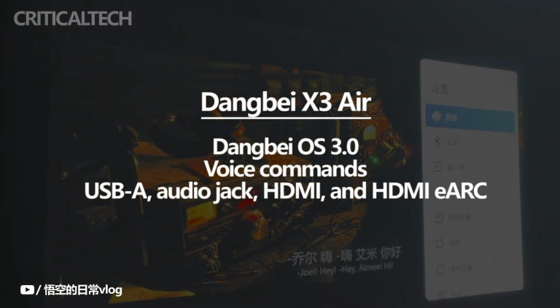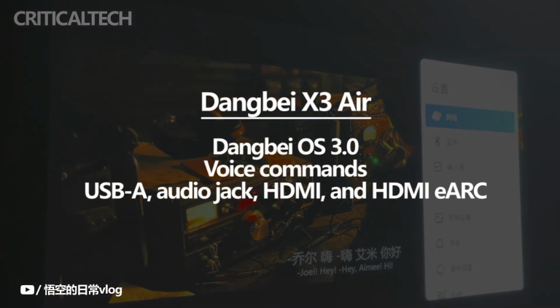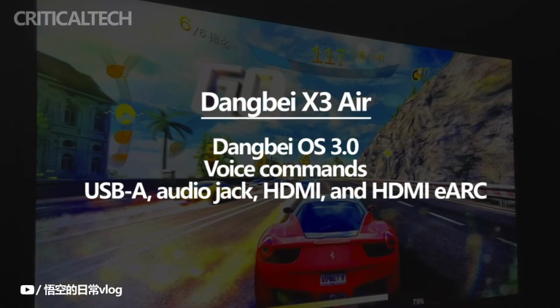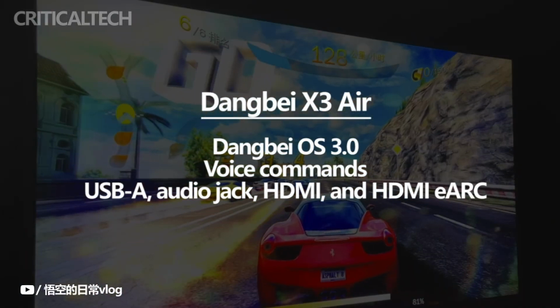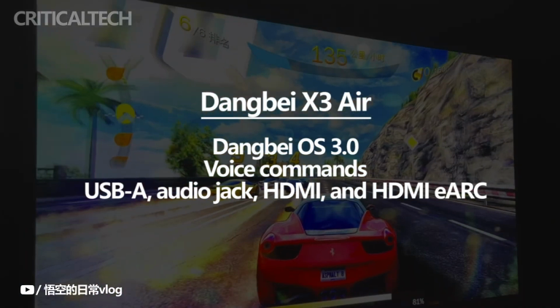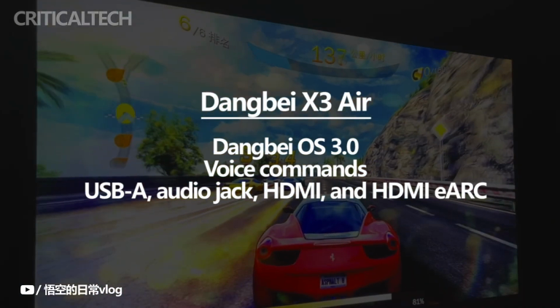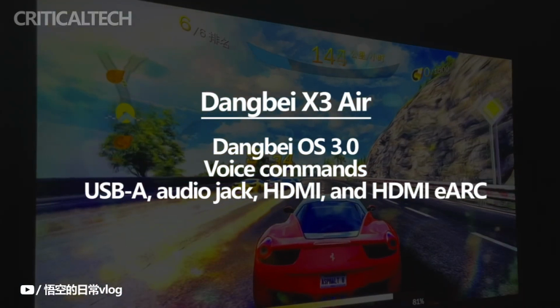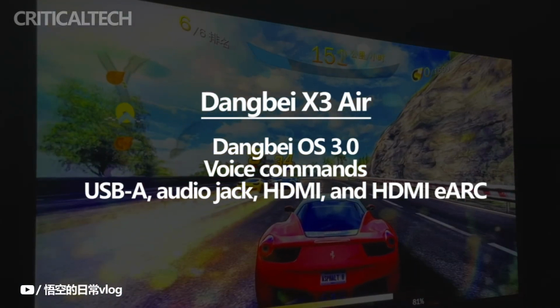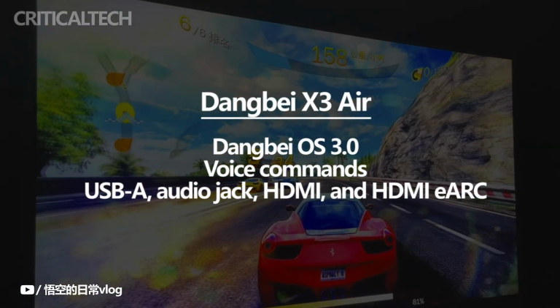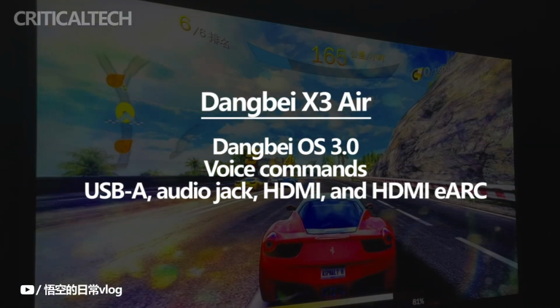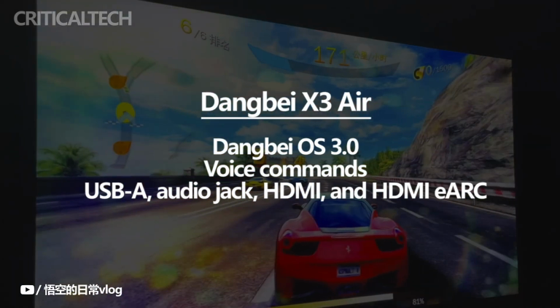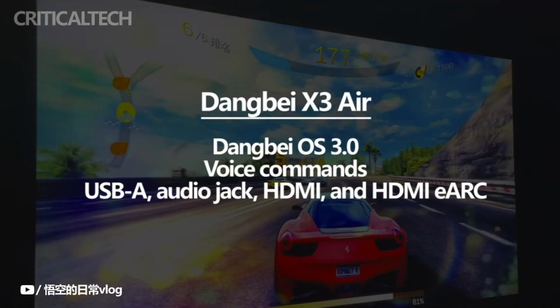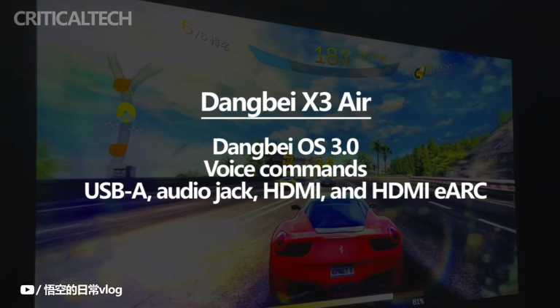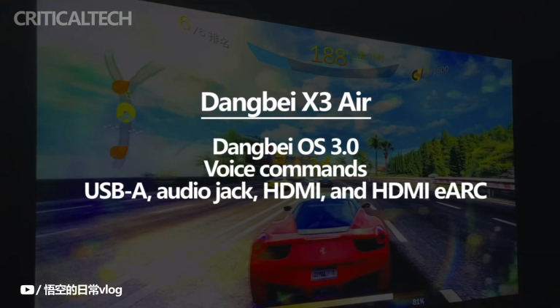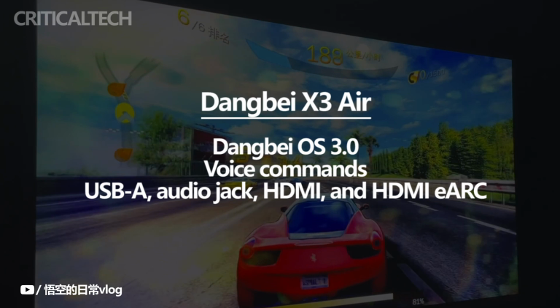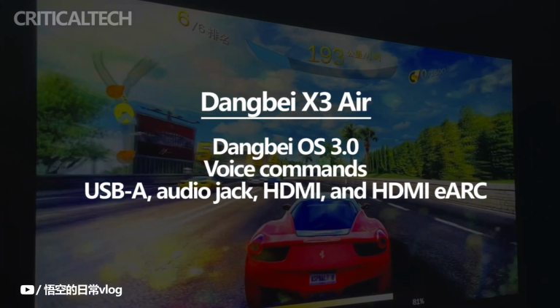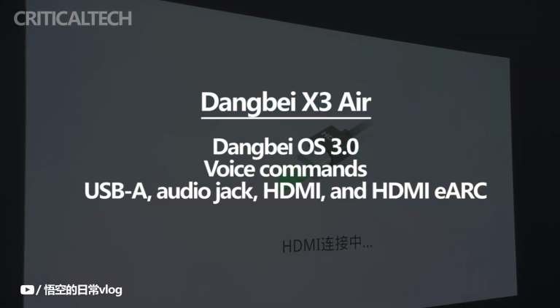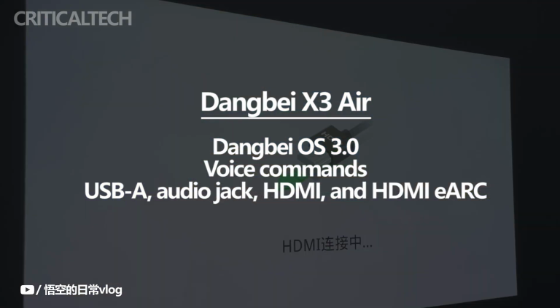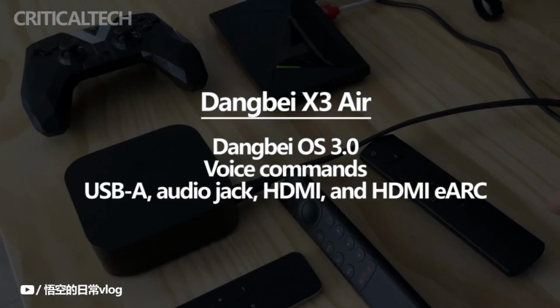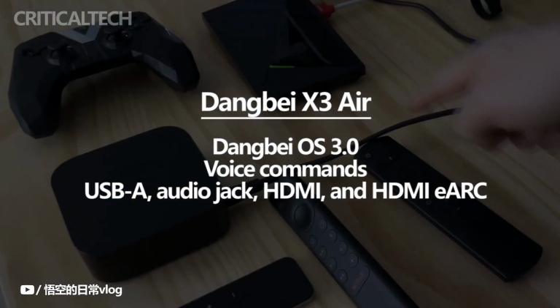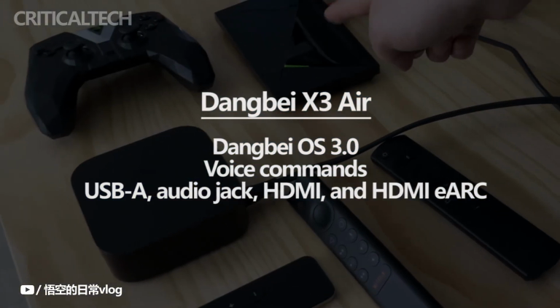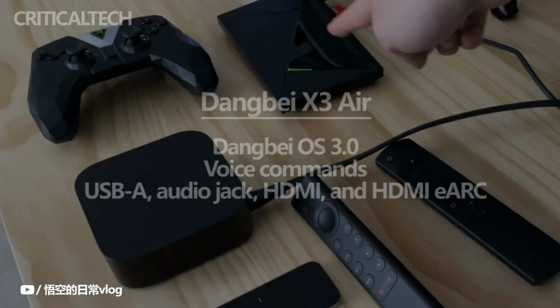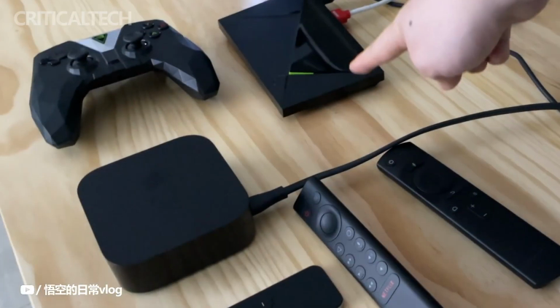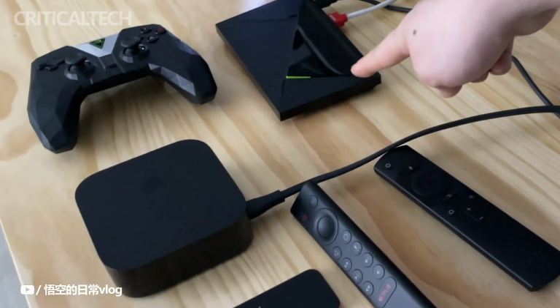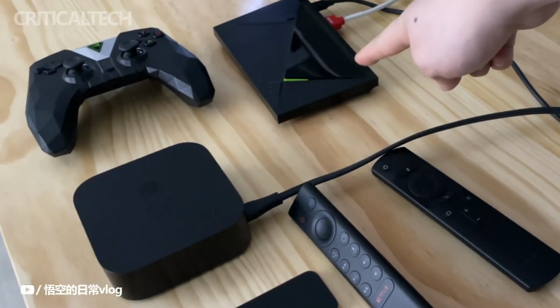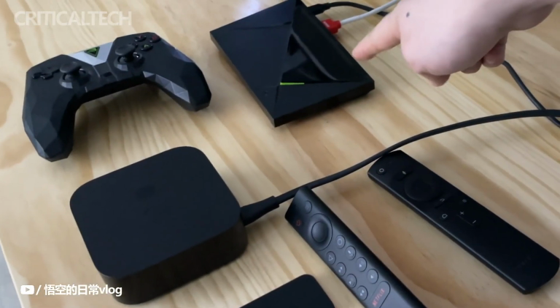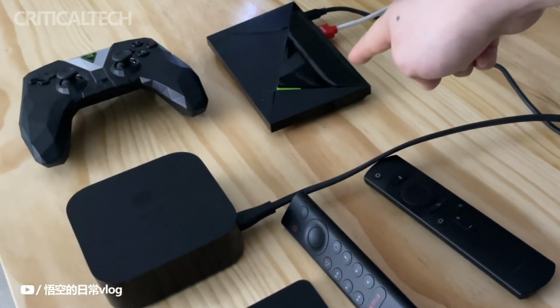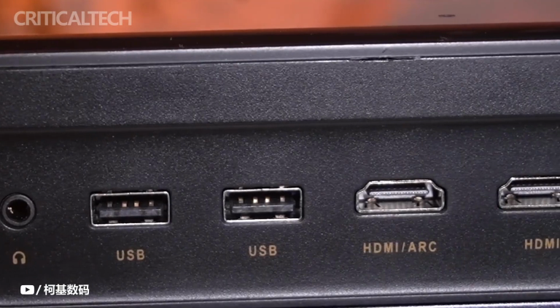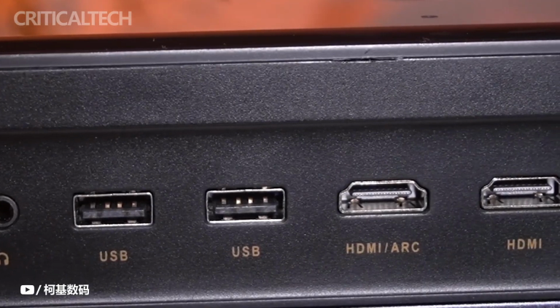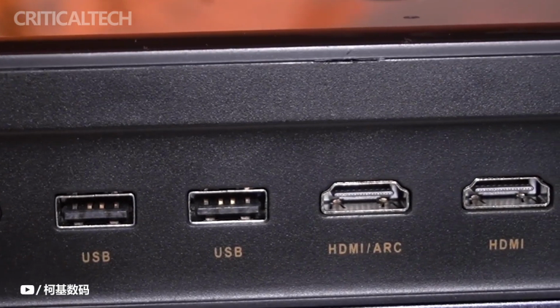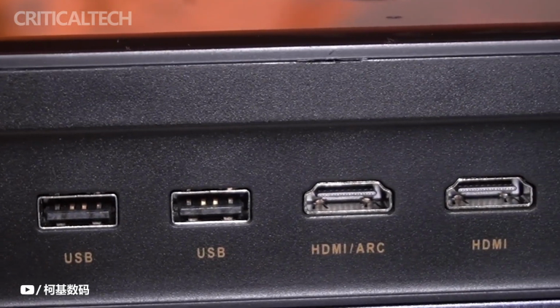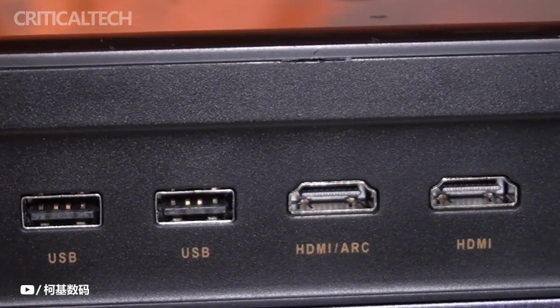A variety of interfaces are available on the X3 Air to connect the gadget. These include USB-A, audio jack, HDMI, and HDMI eARC.